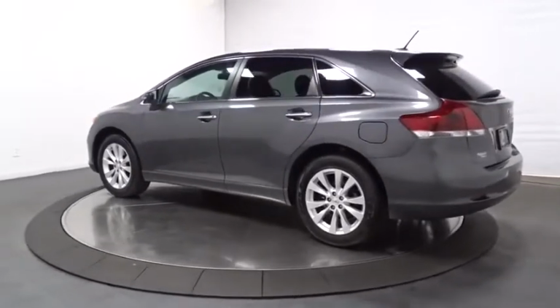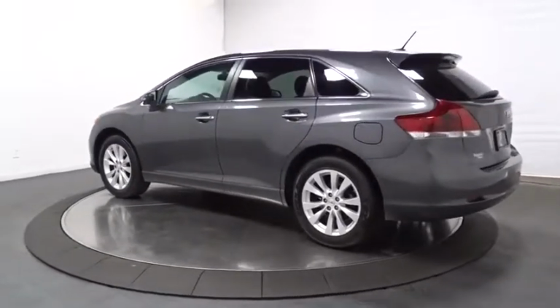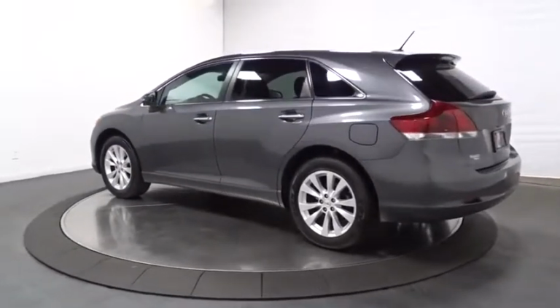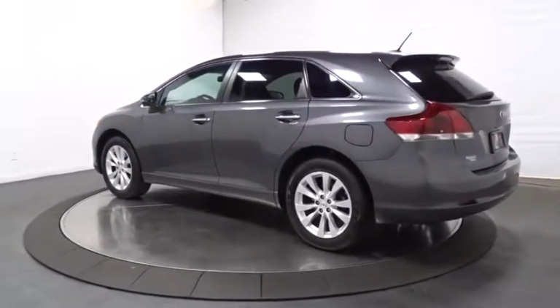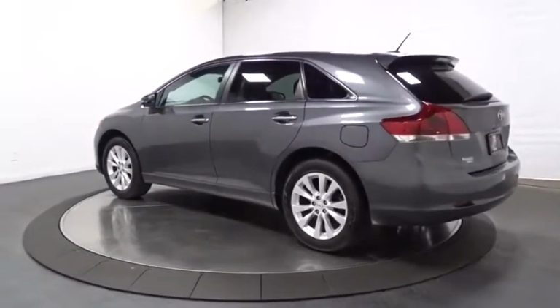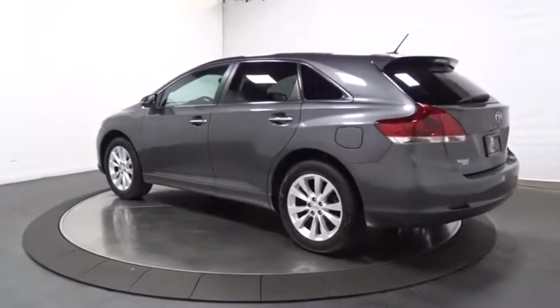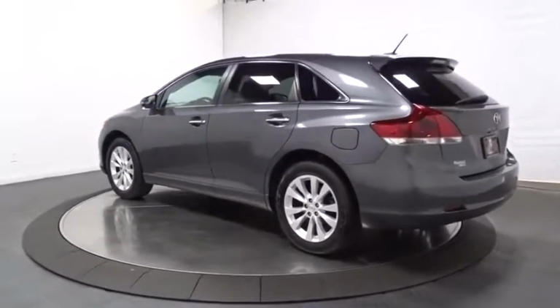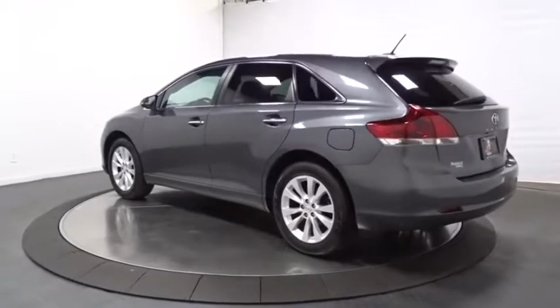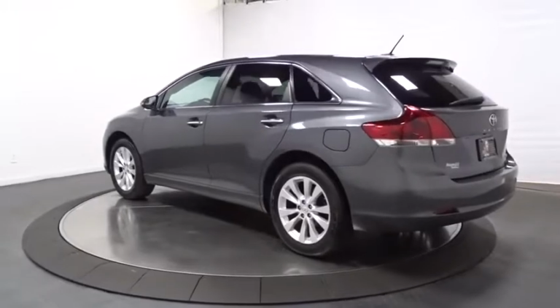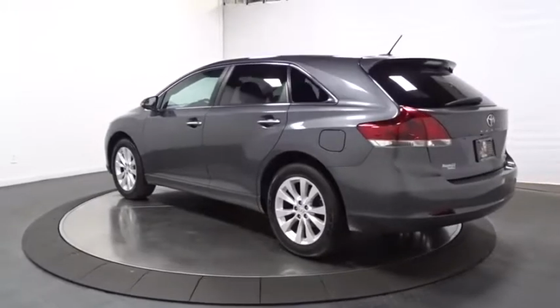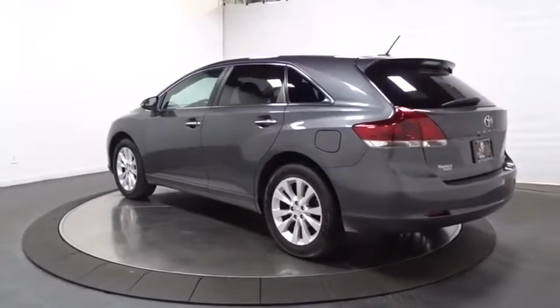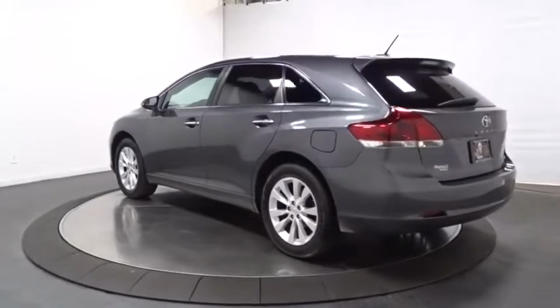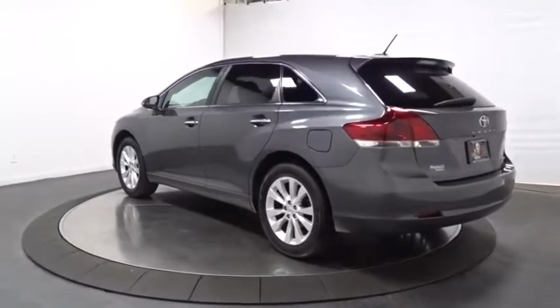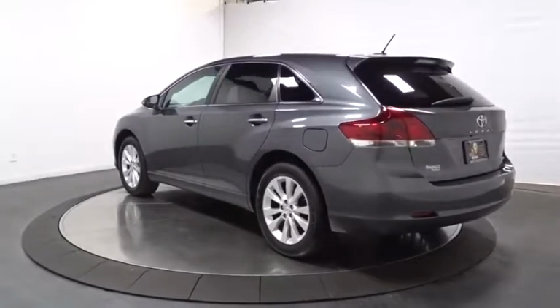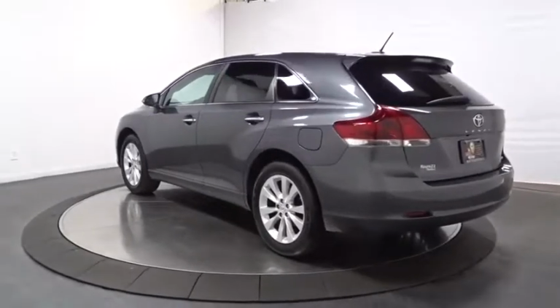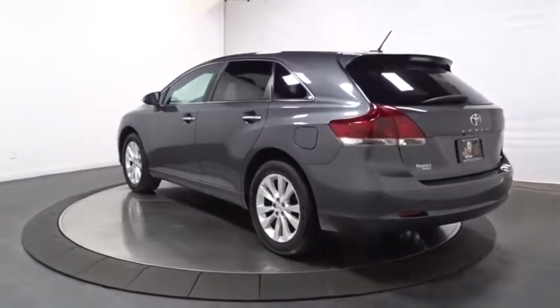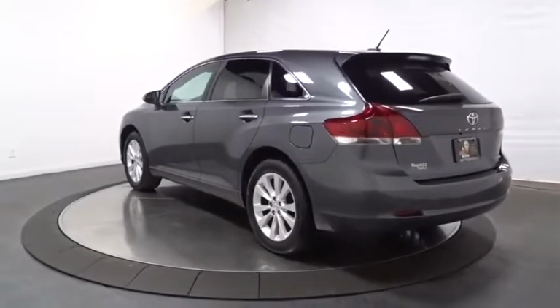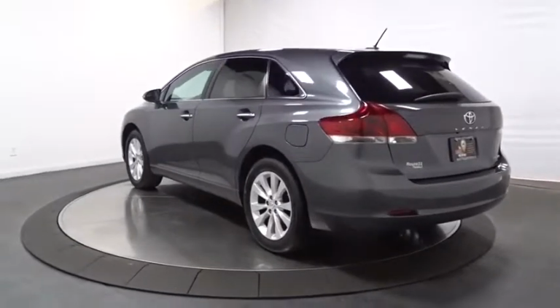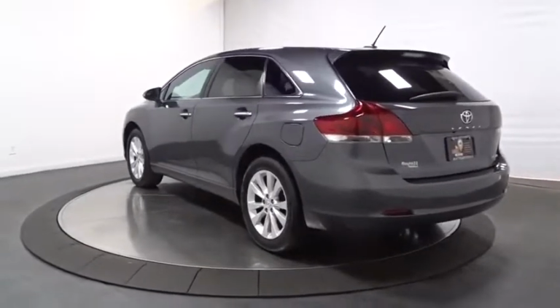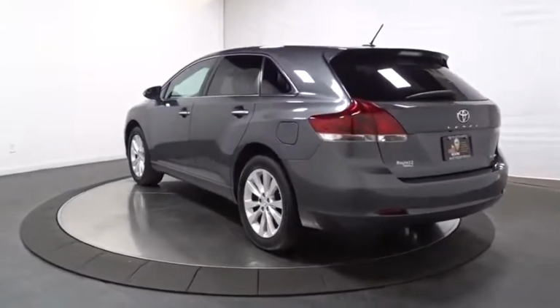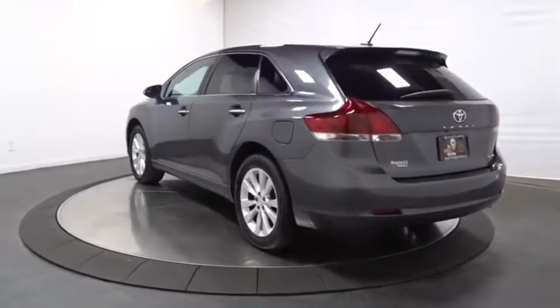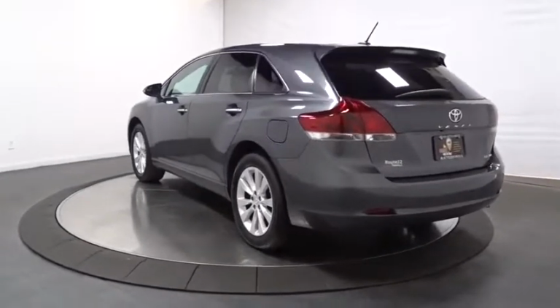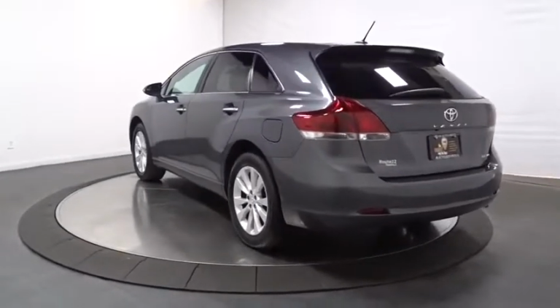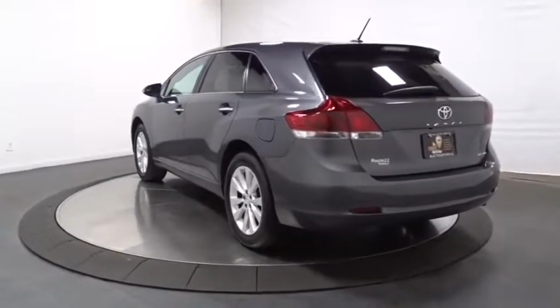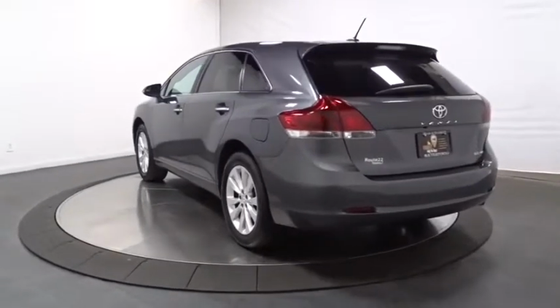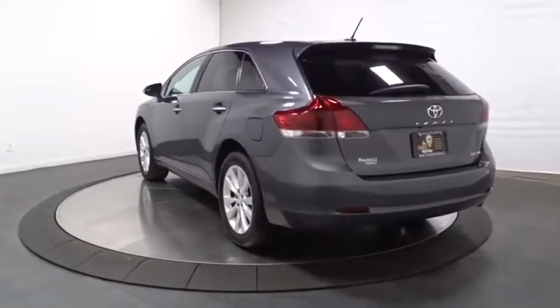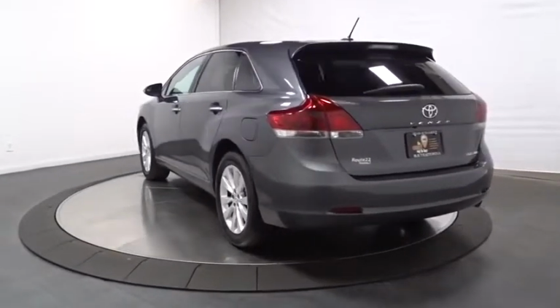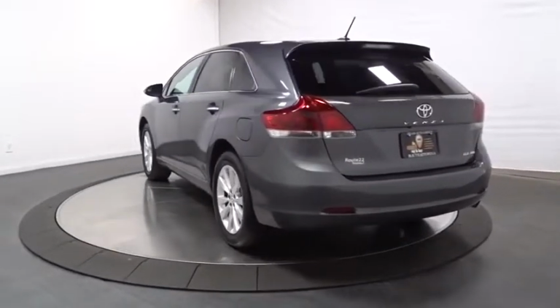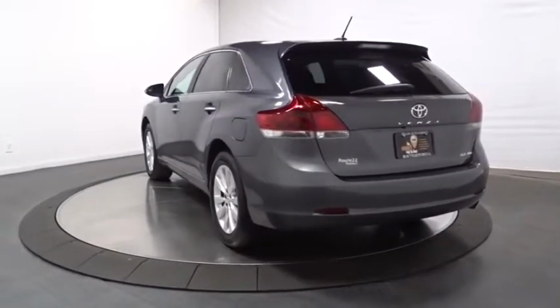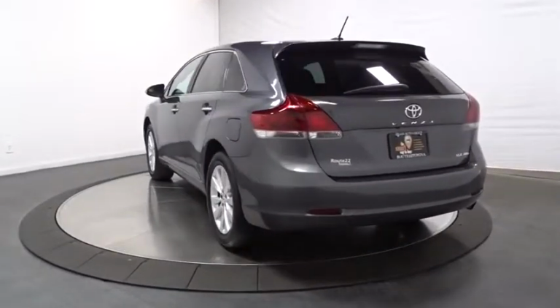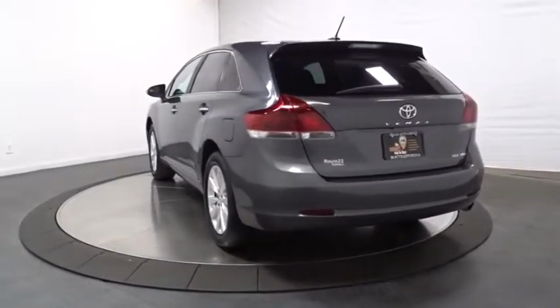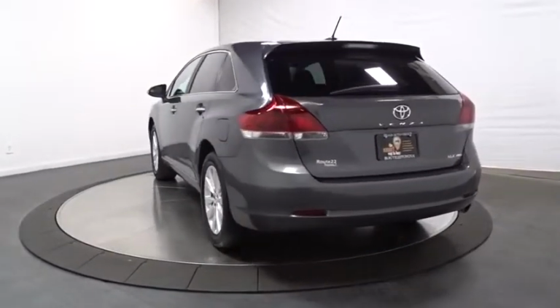You're more than one thing. So is Venza. This vehicle has less than 50,000 miles.